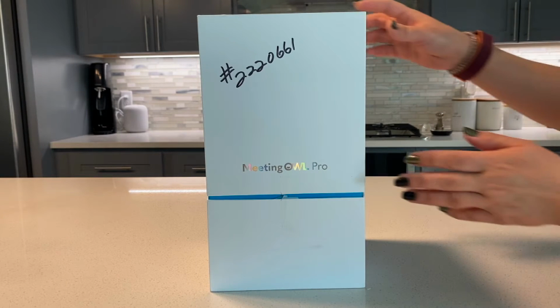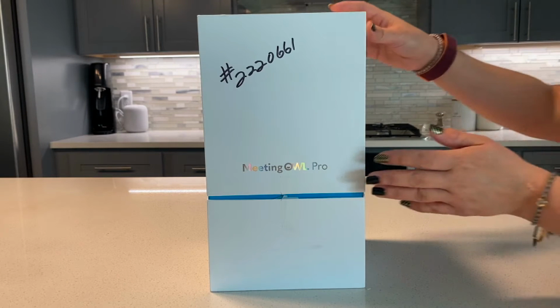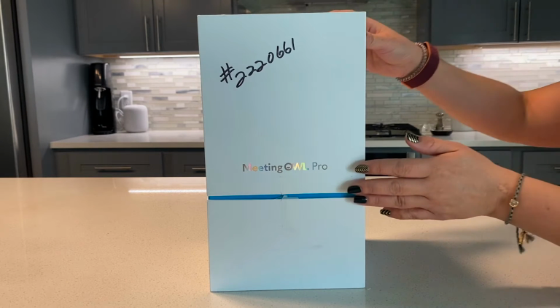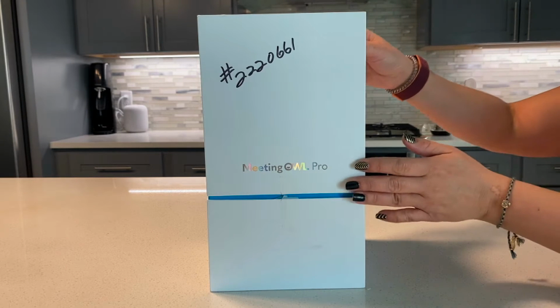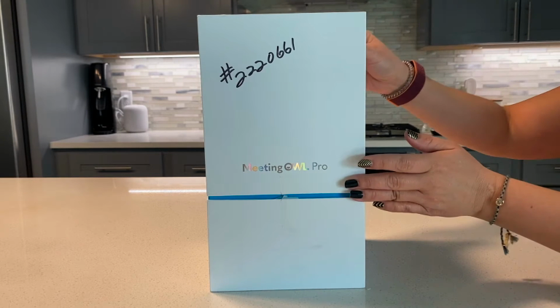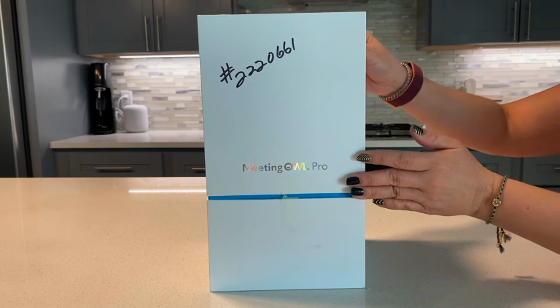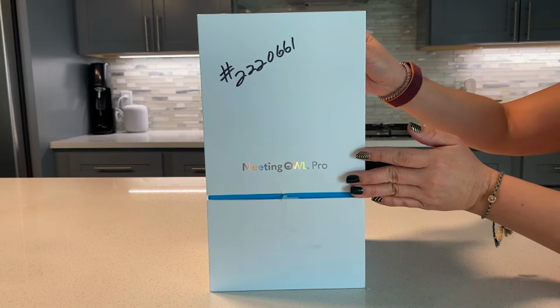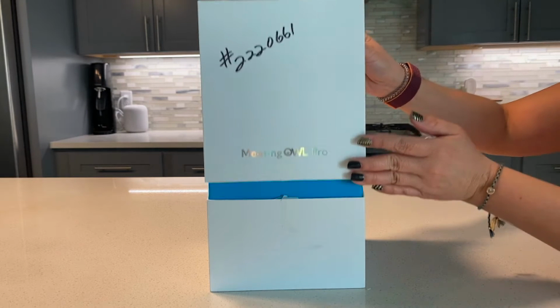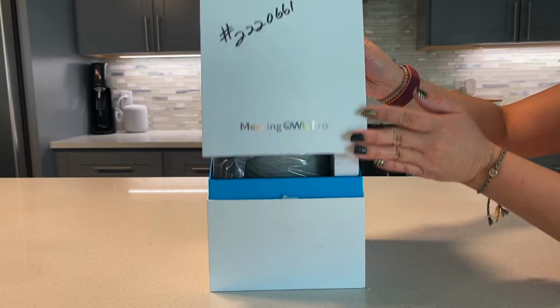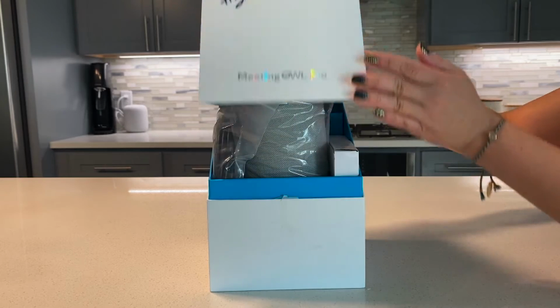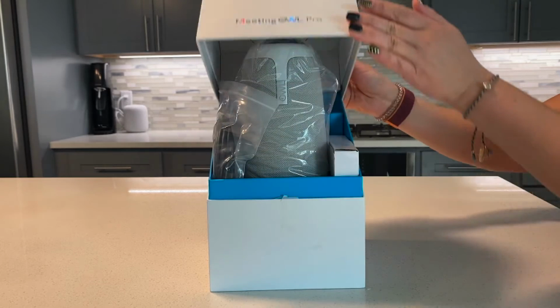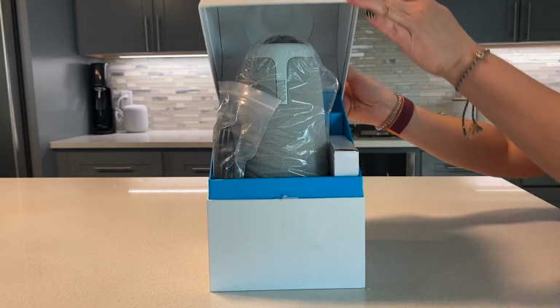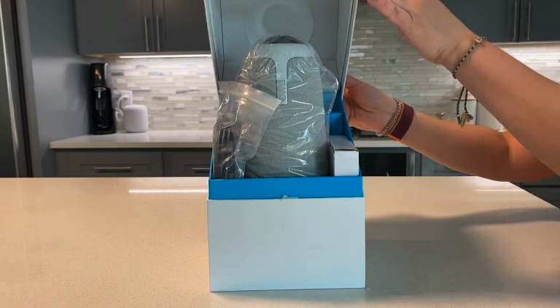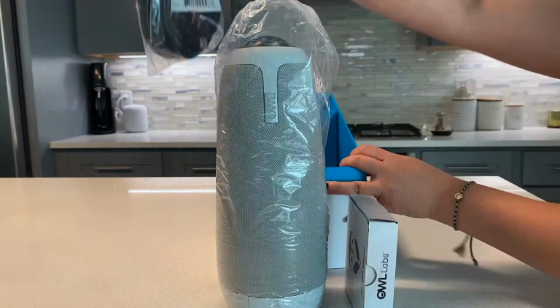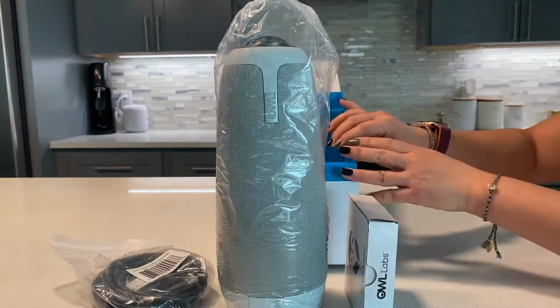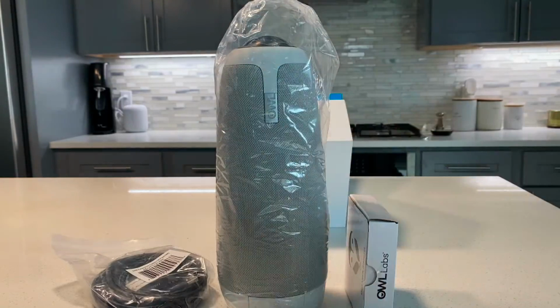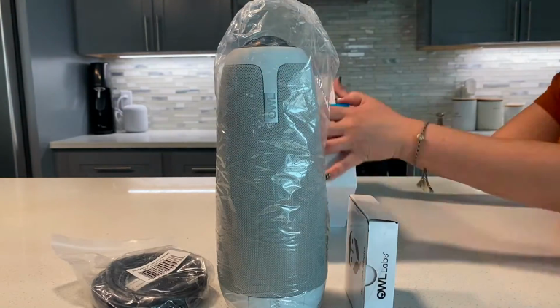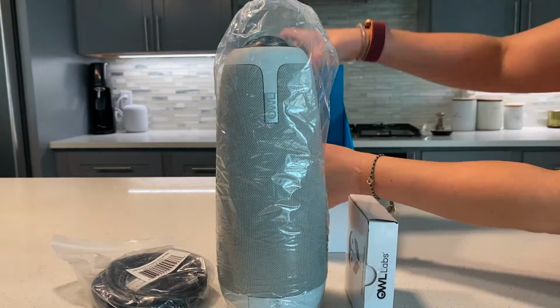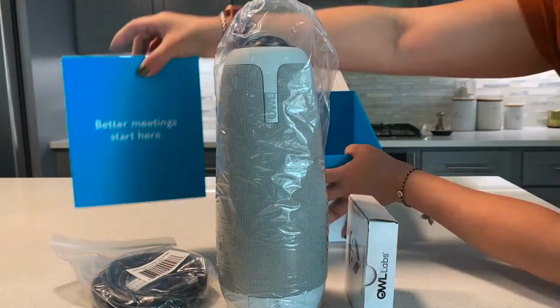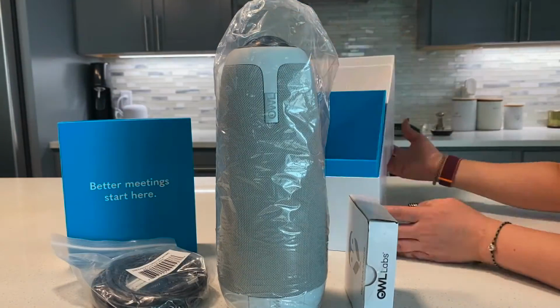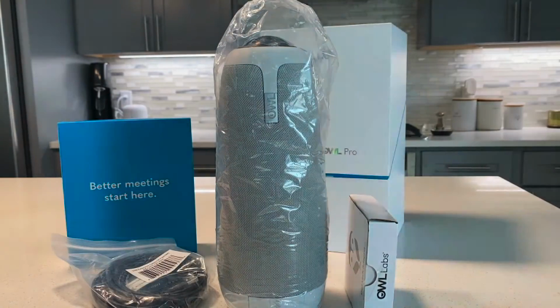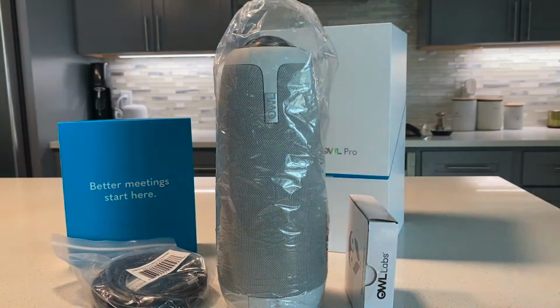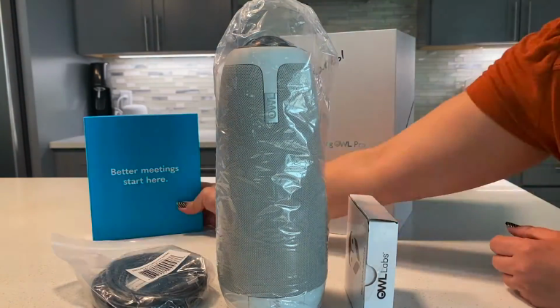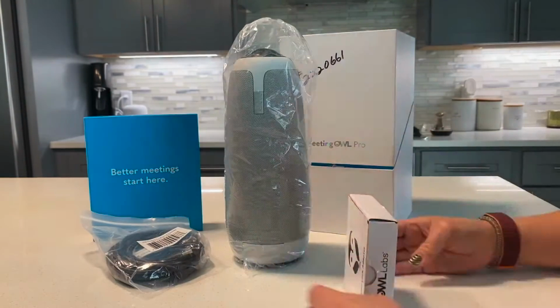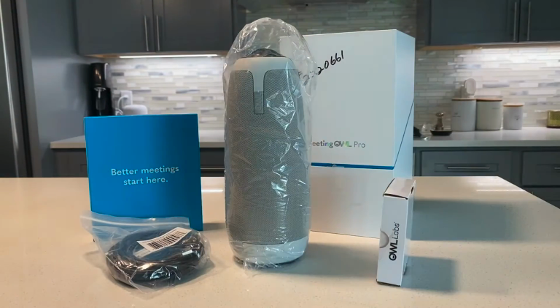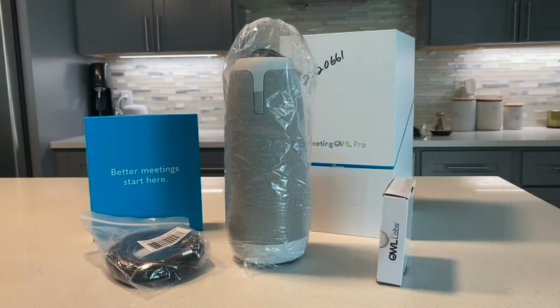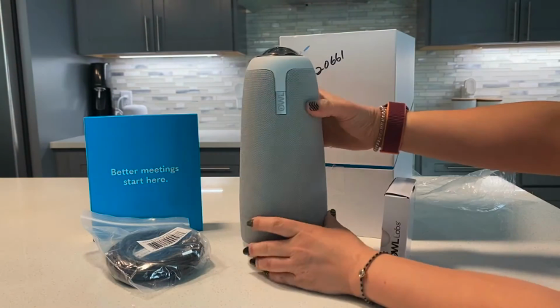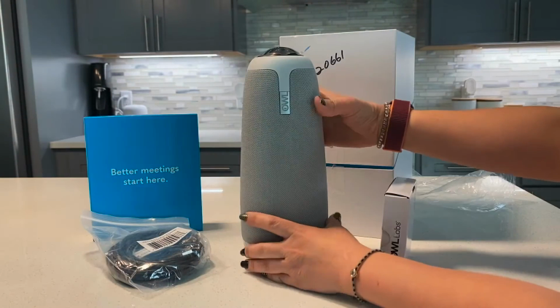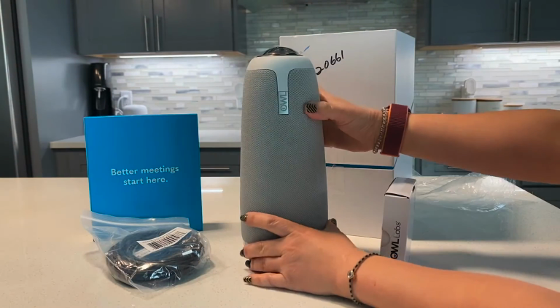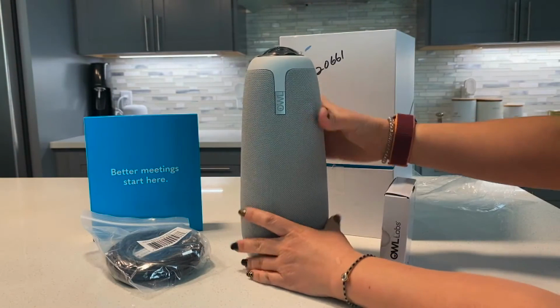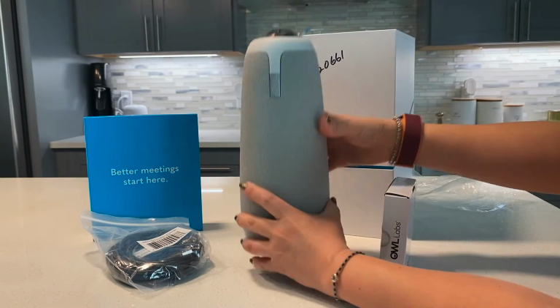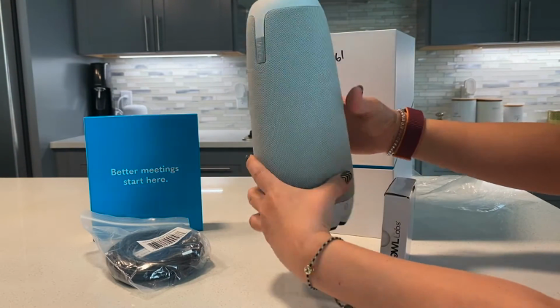Inside the box you'll find most of the items you need to get started: your OWL, your cords, and instructions.